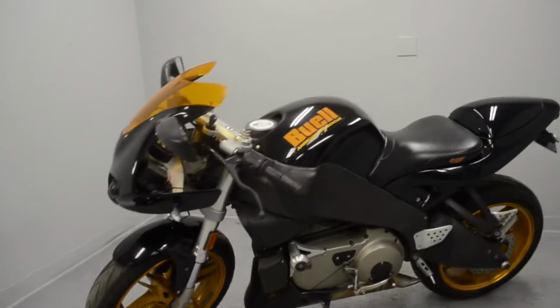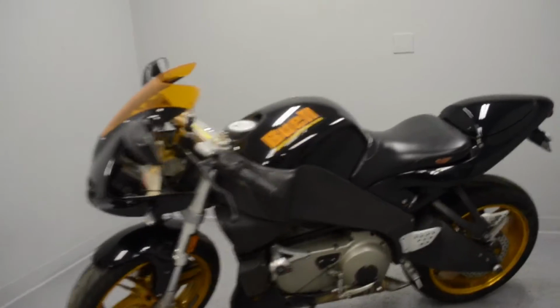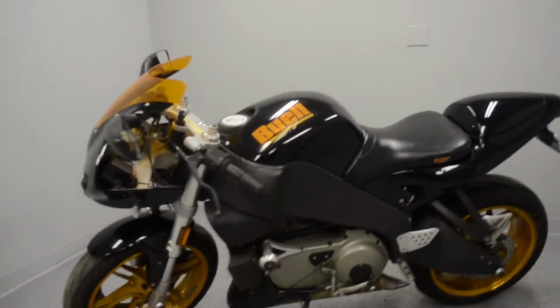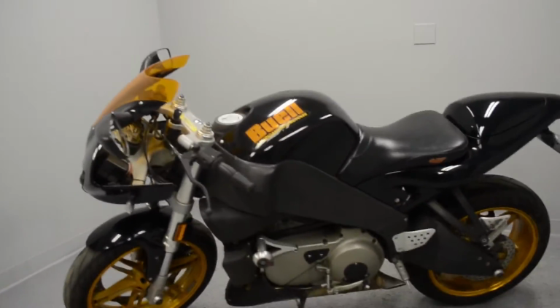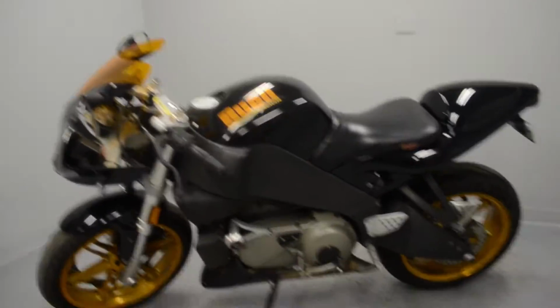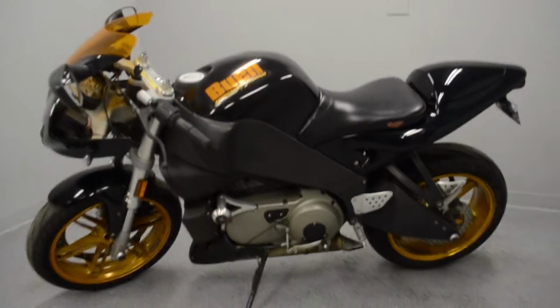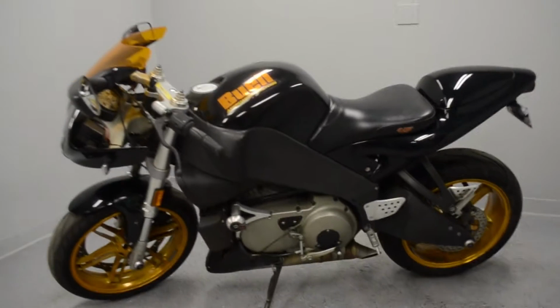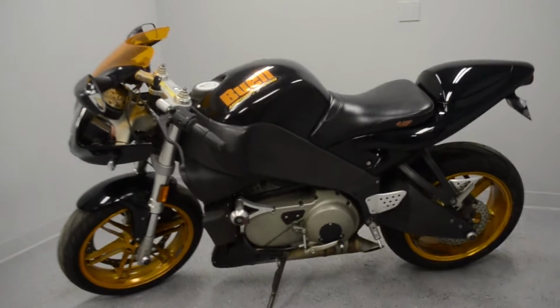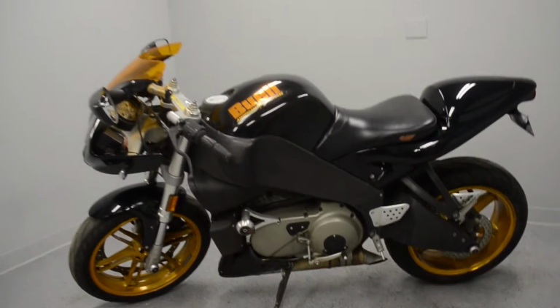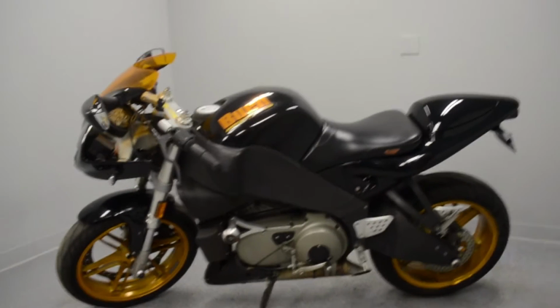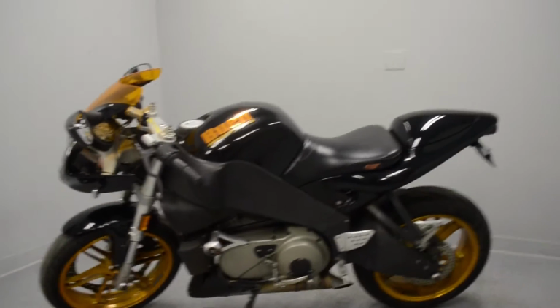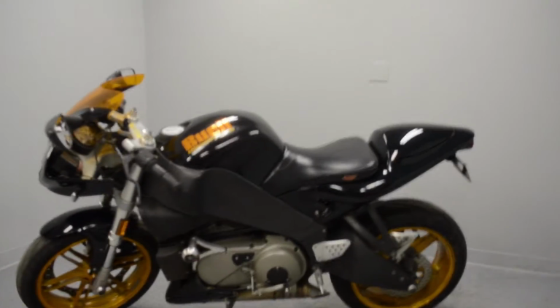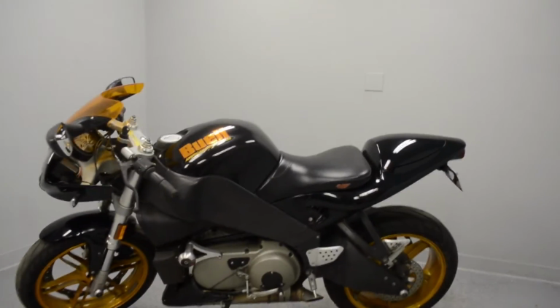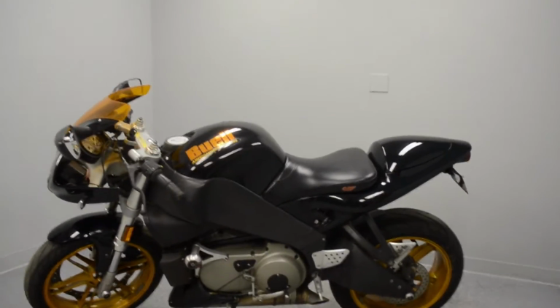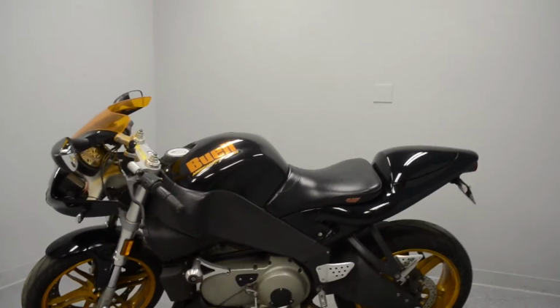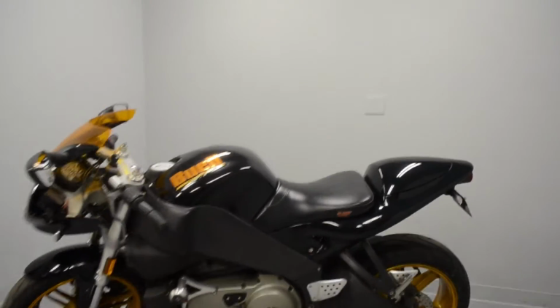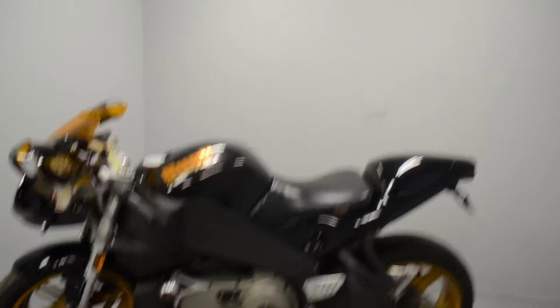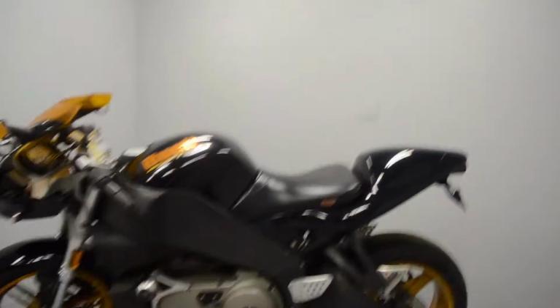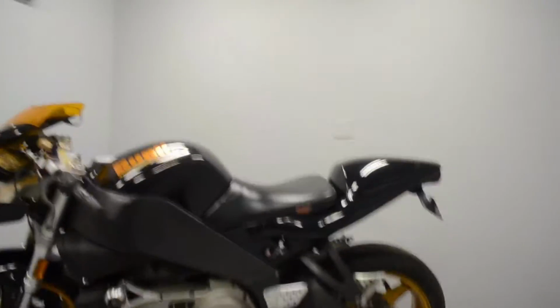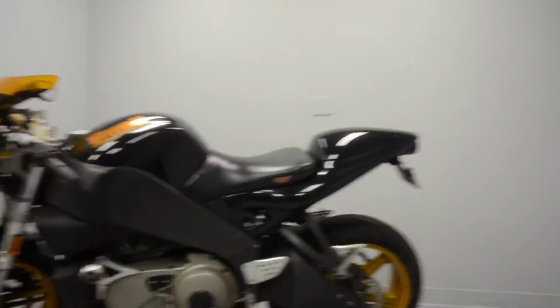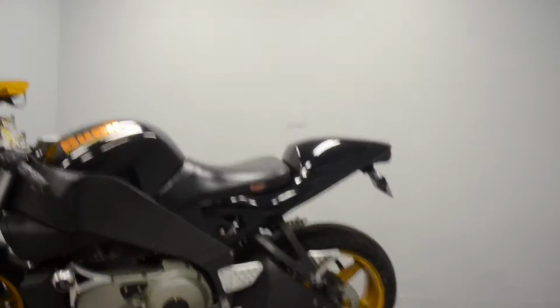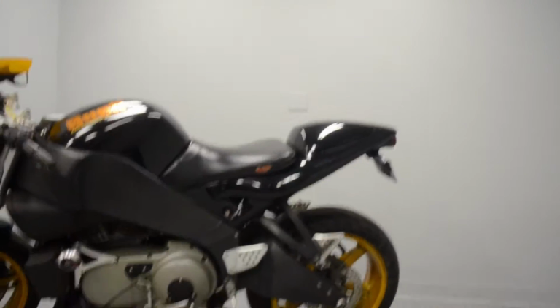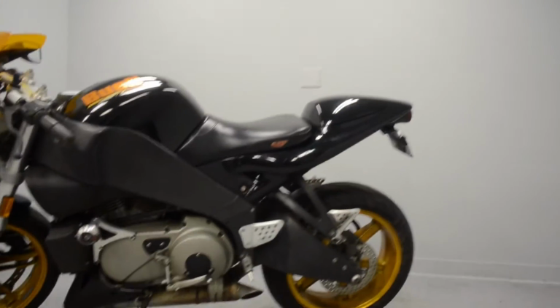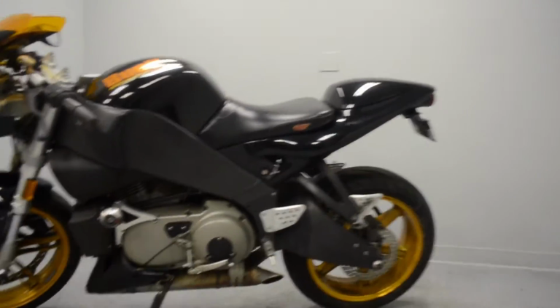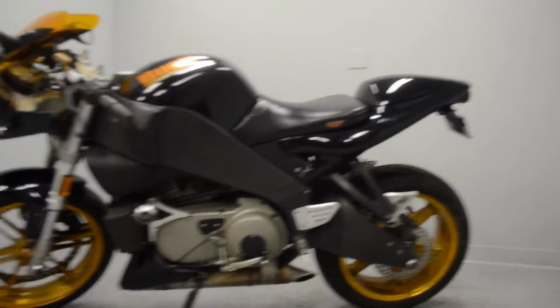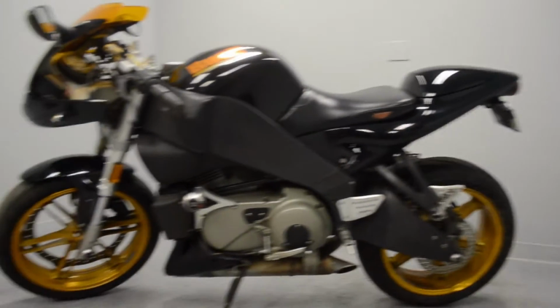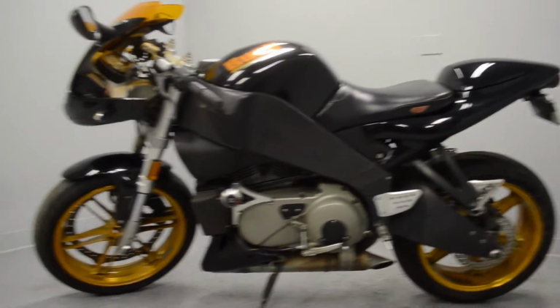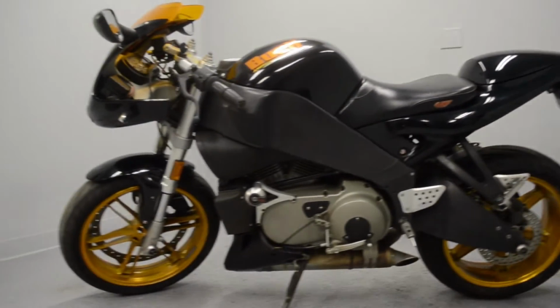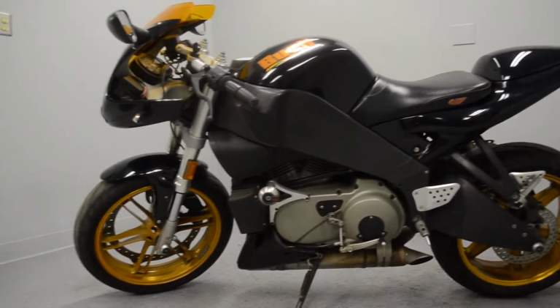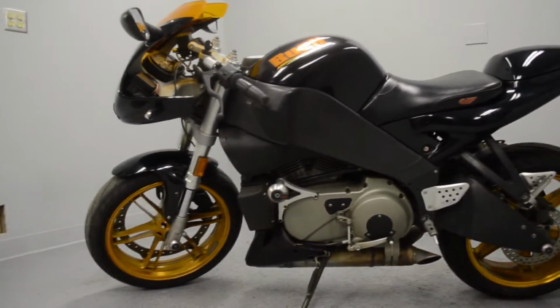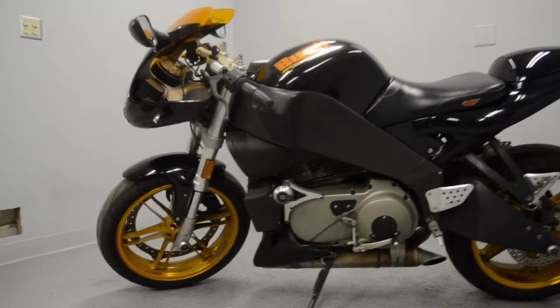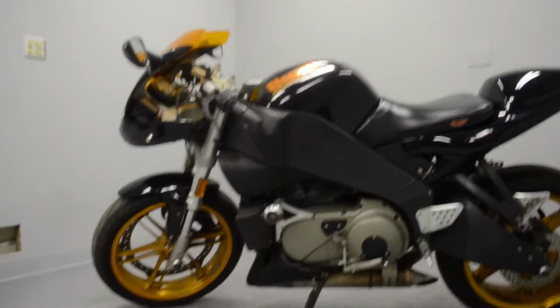Very low maintenance, these bikes. They don't need any valve adjustments — they are hydraulic adjusting. Go ahead and do some homework; great bikes to own and very easy to use.